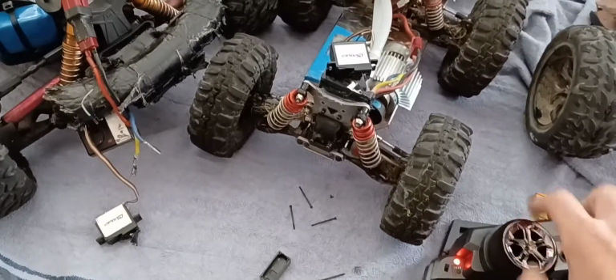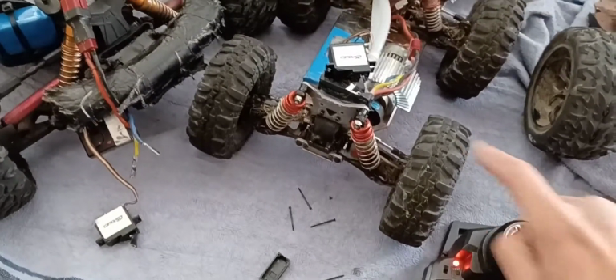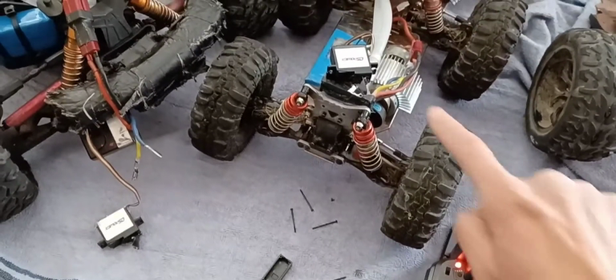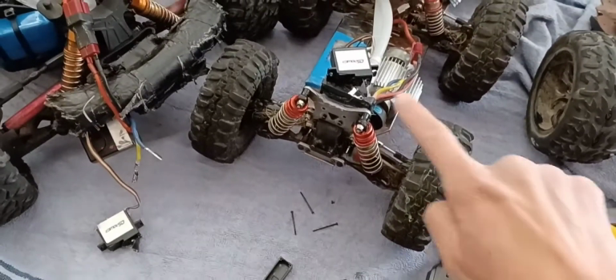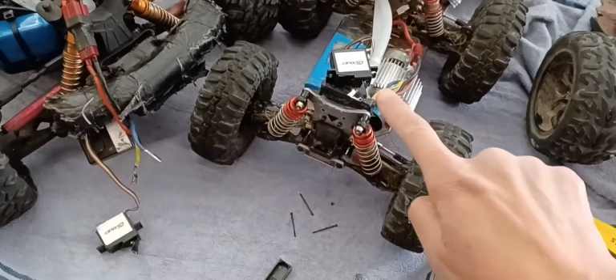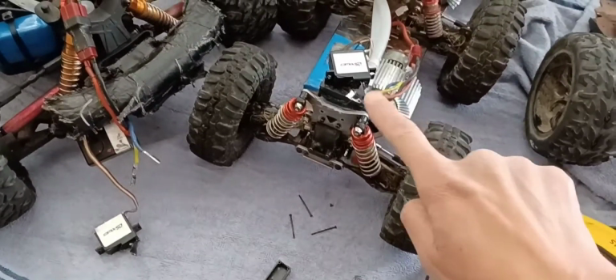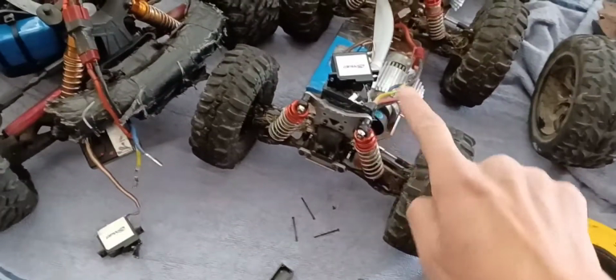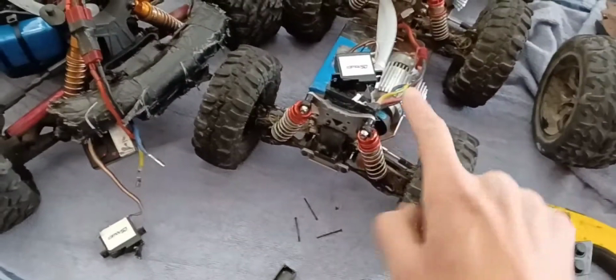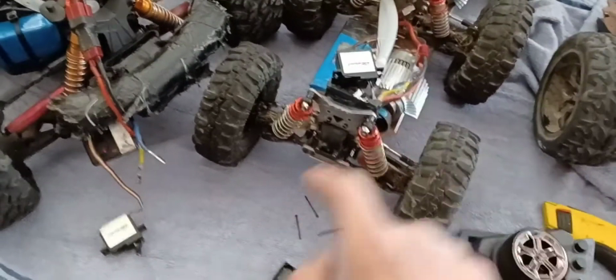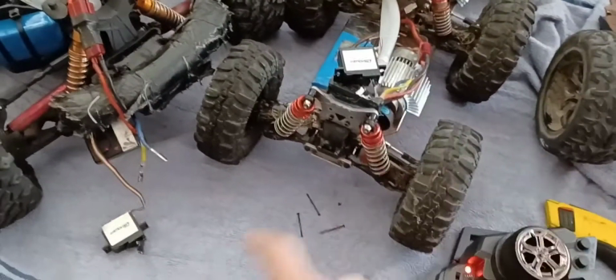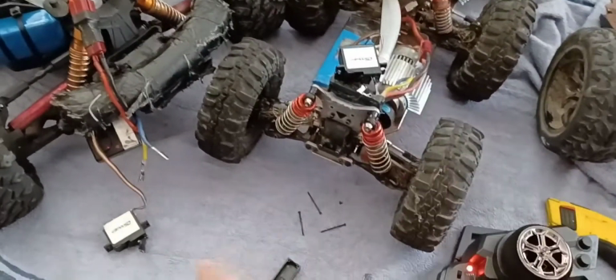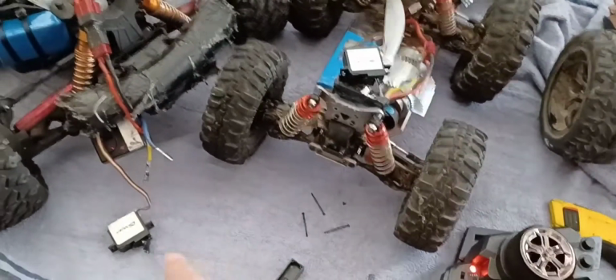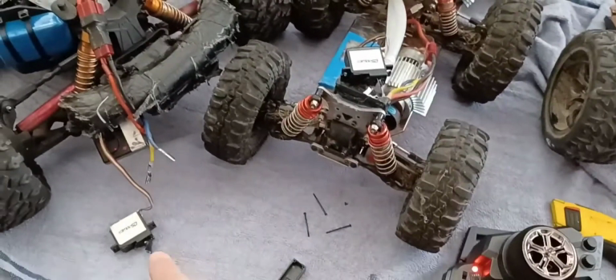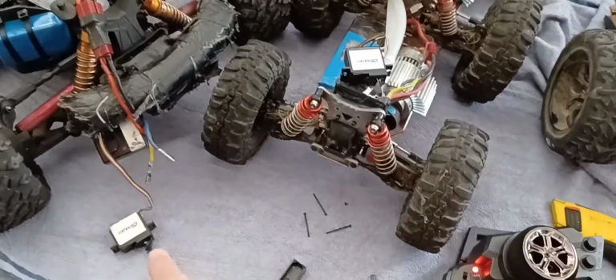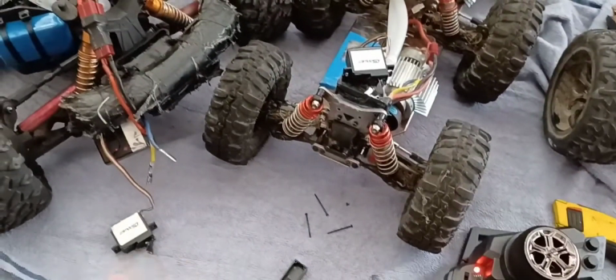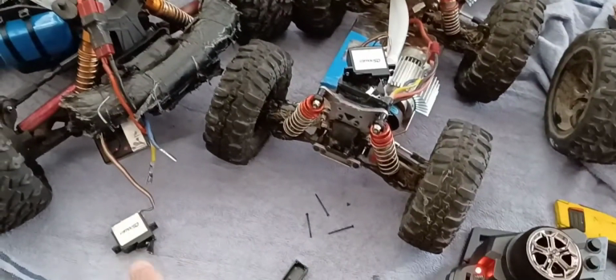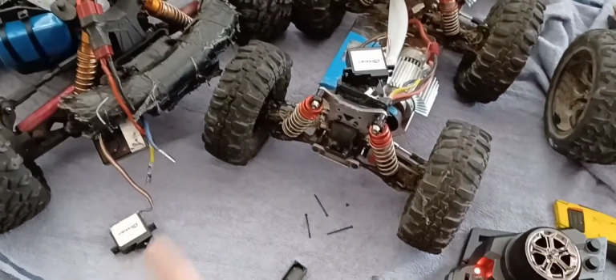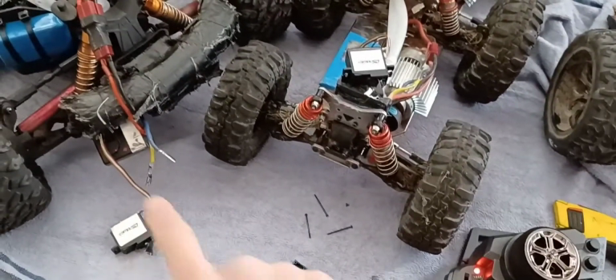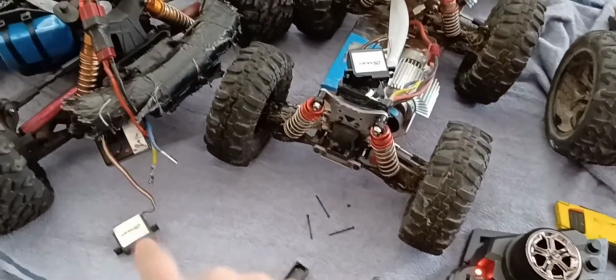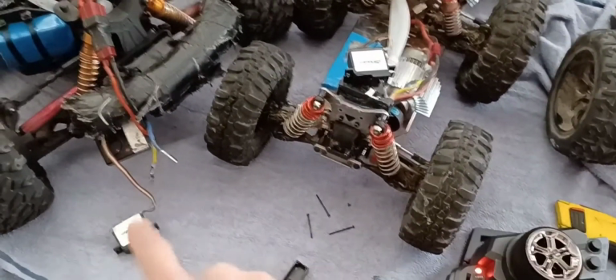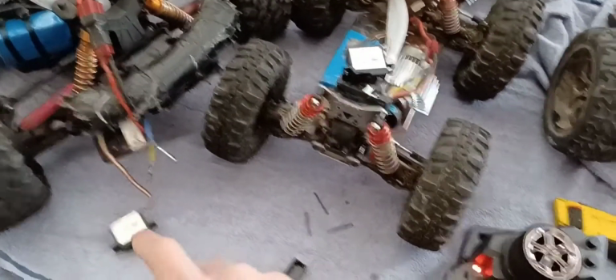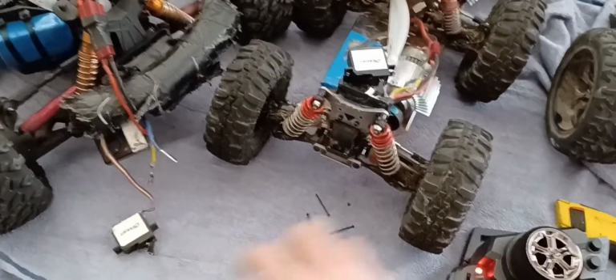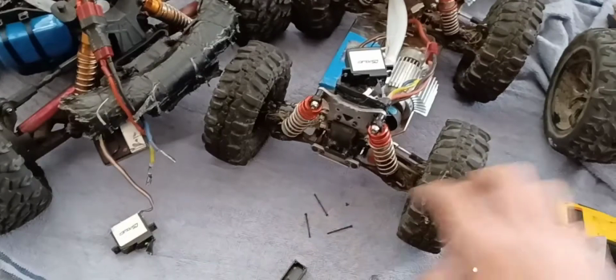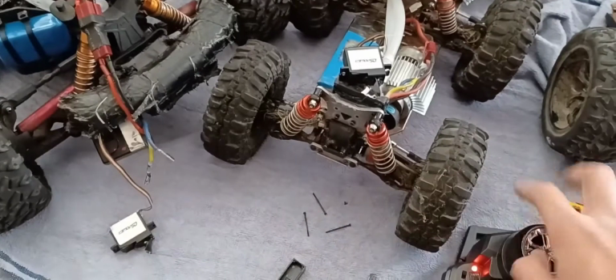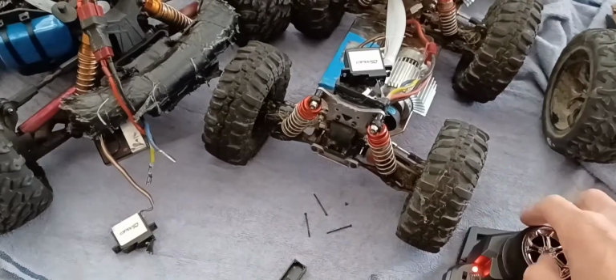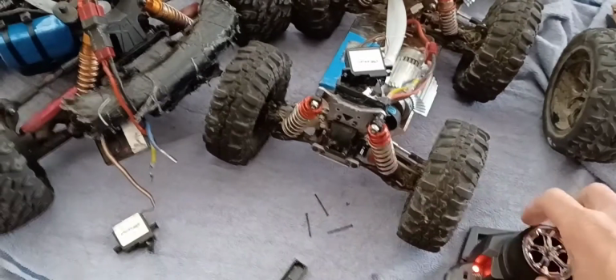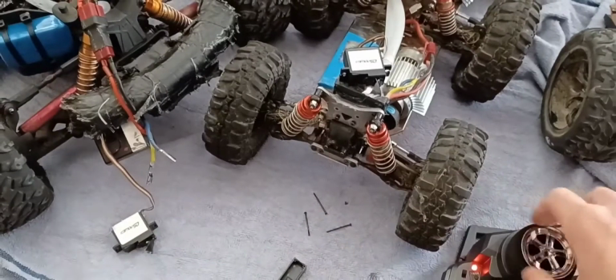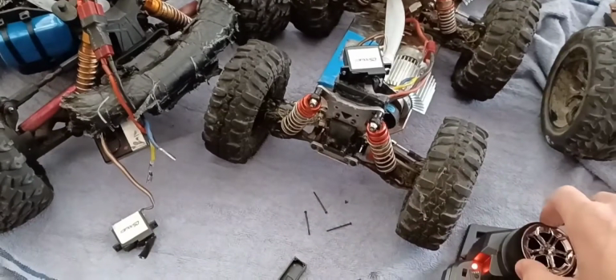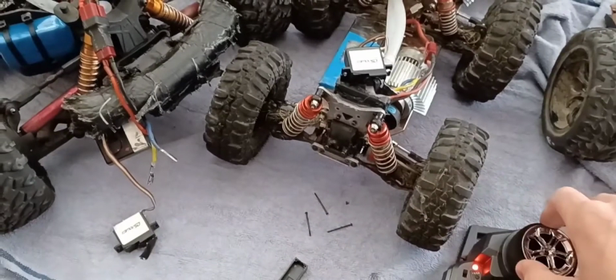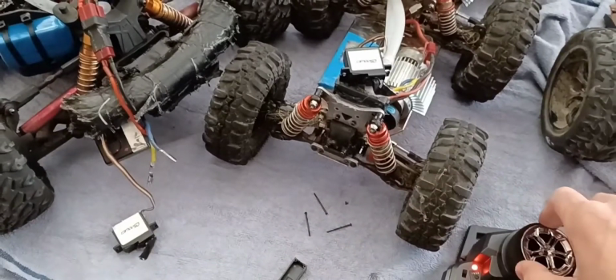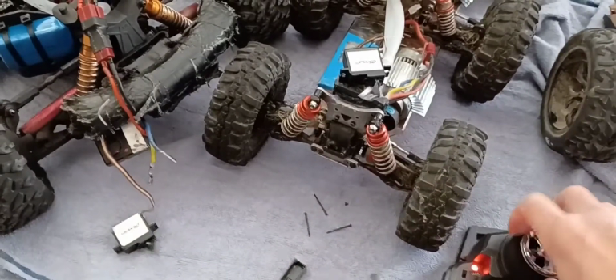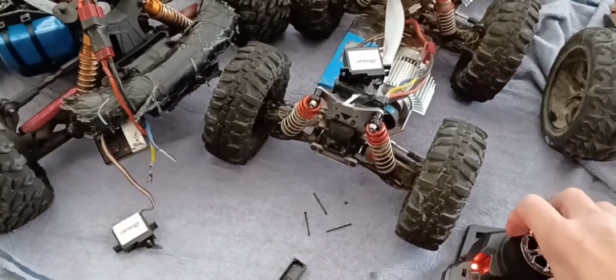Let me show you — I'm going to turn the steering wheel. See, this one goes to the right, this one goes to the left. So this is the modified one: right, left — opposite directions.